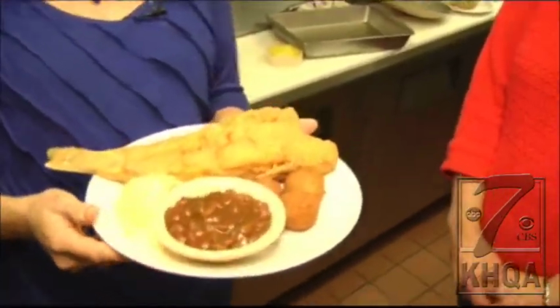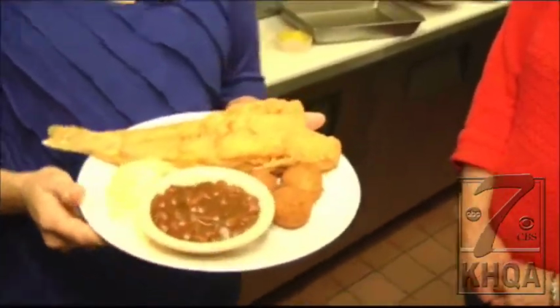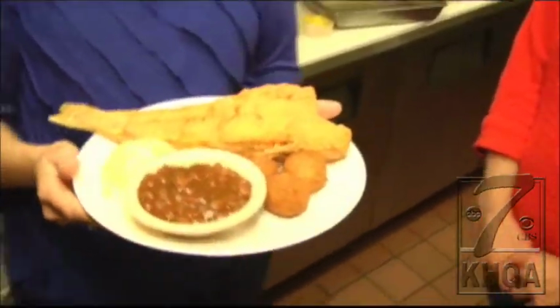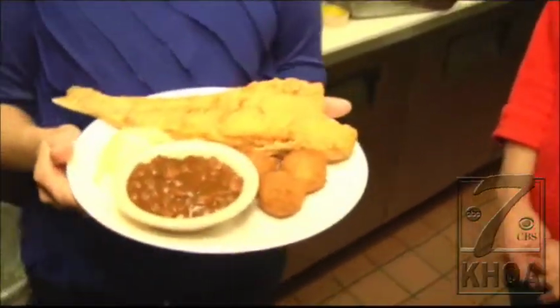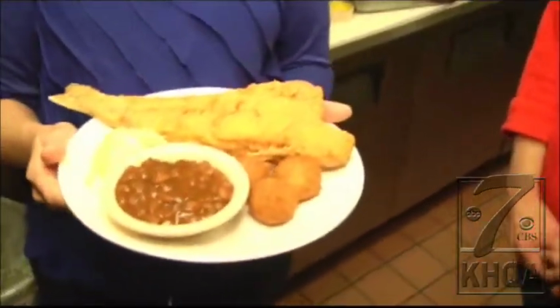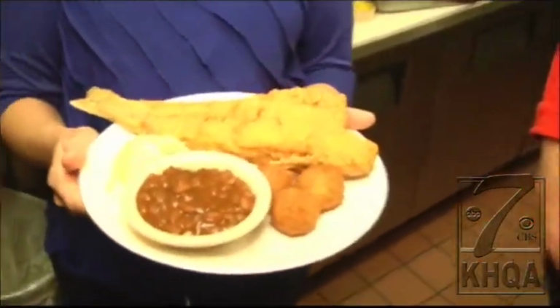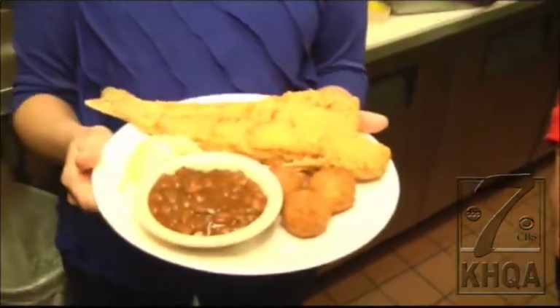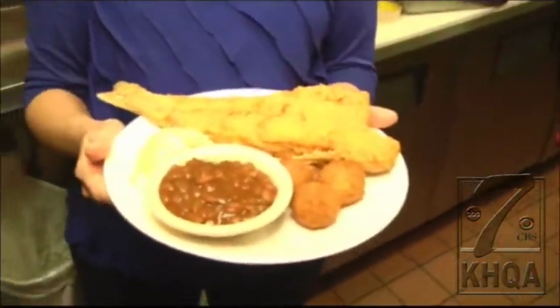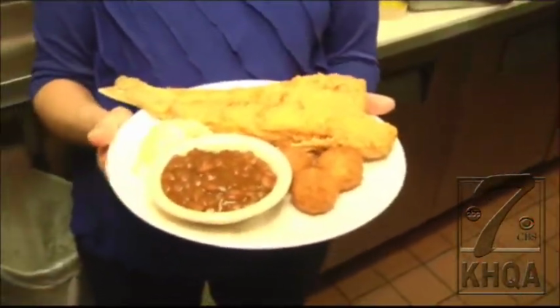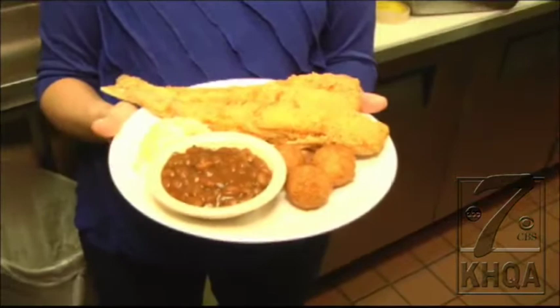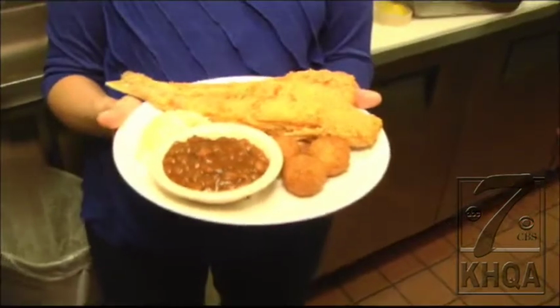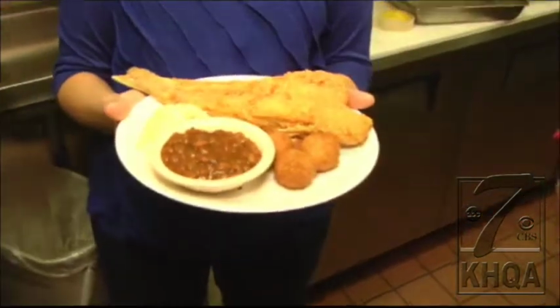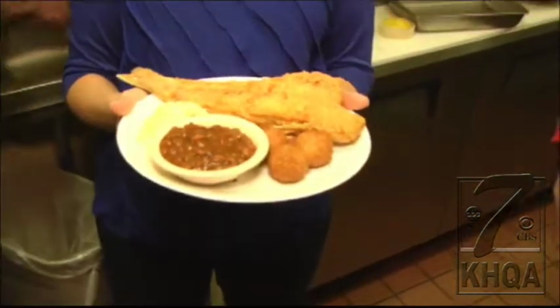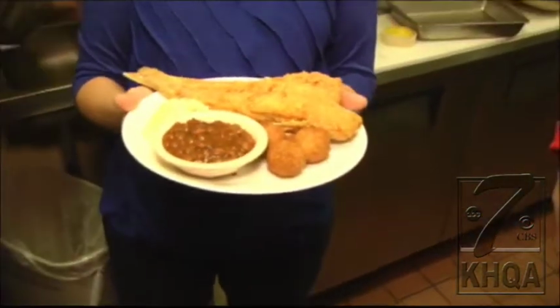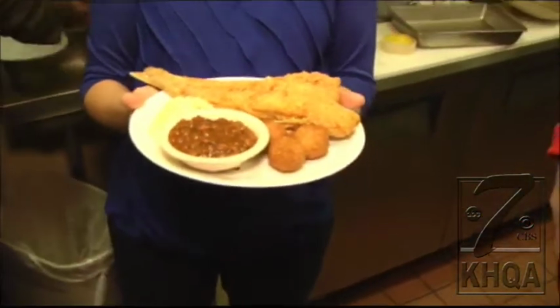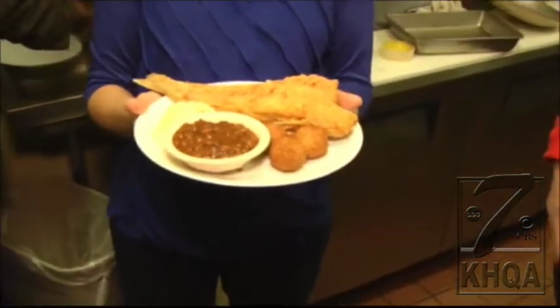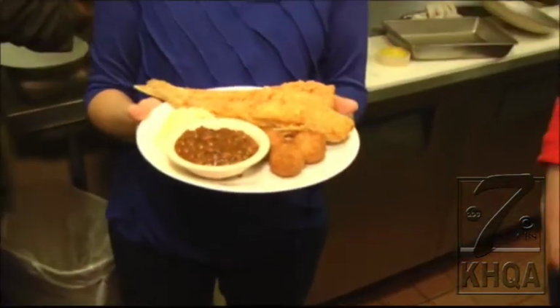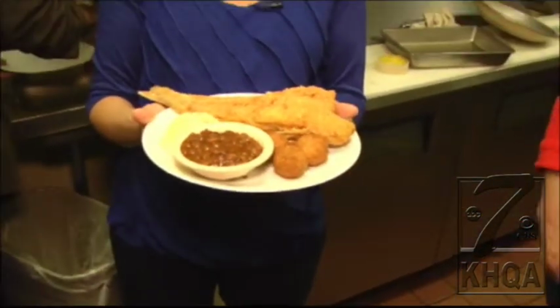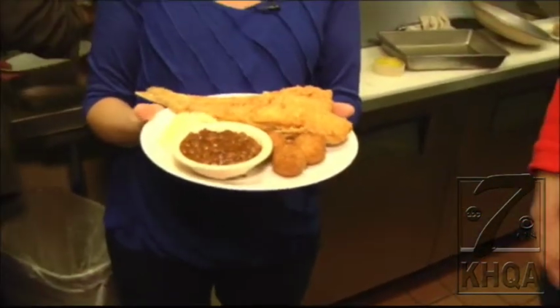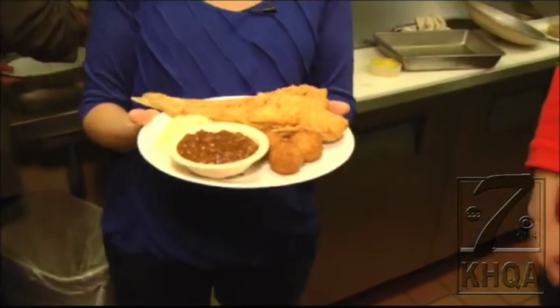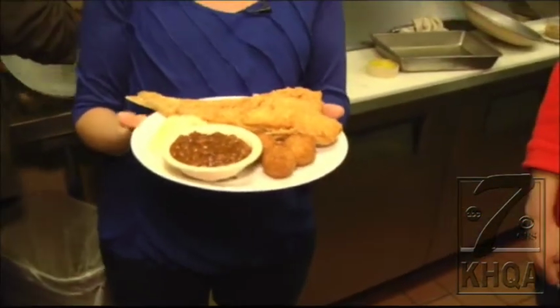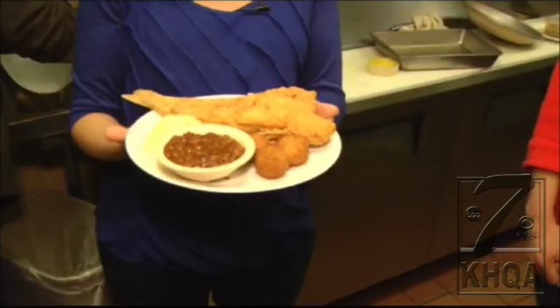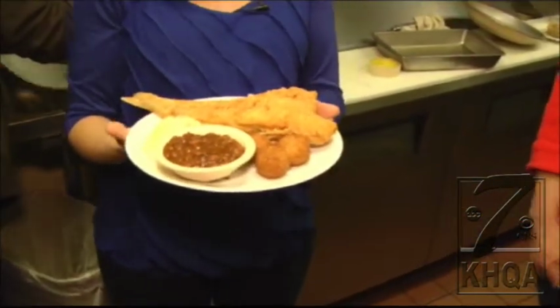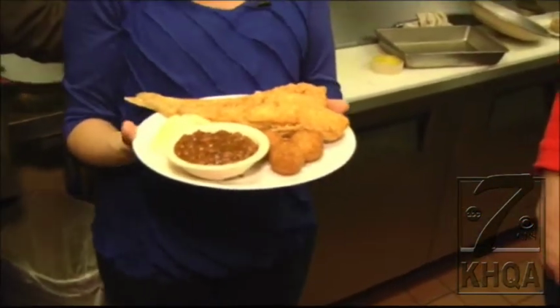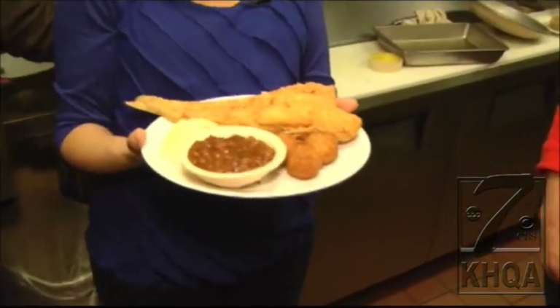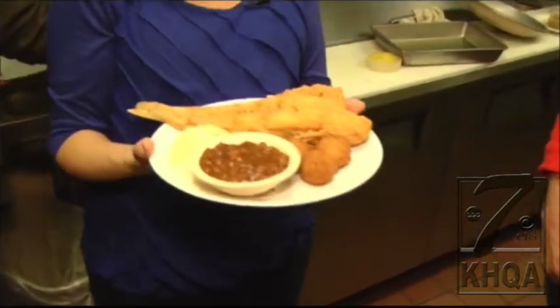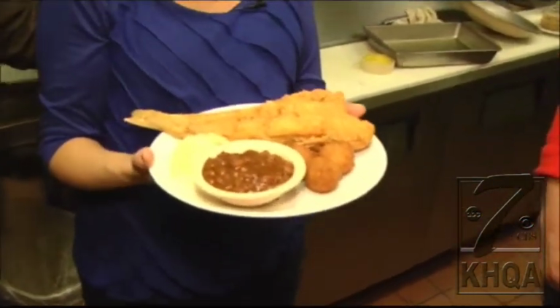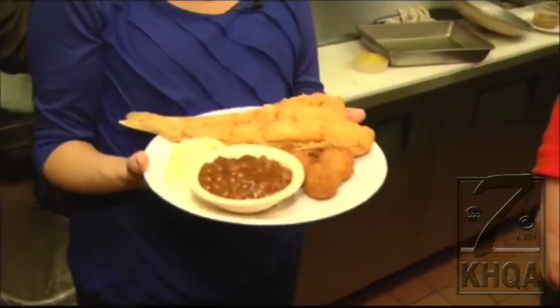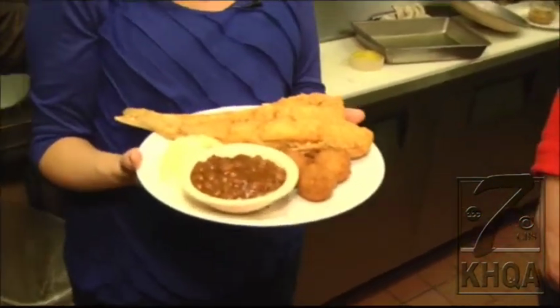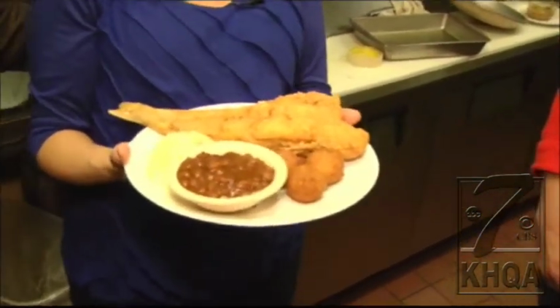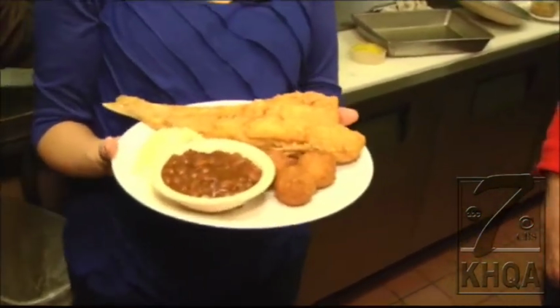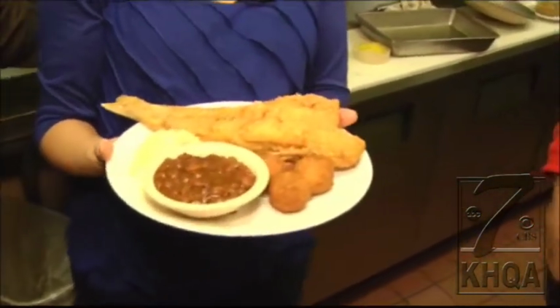The result is a delightful dish with lots of different facets, even homemade hush puppies.